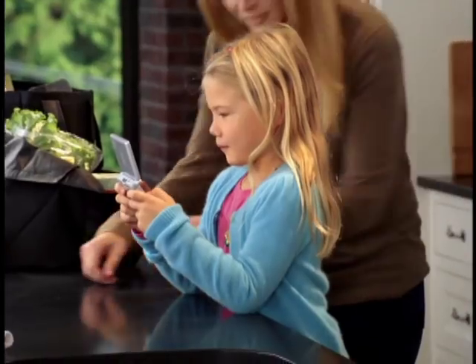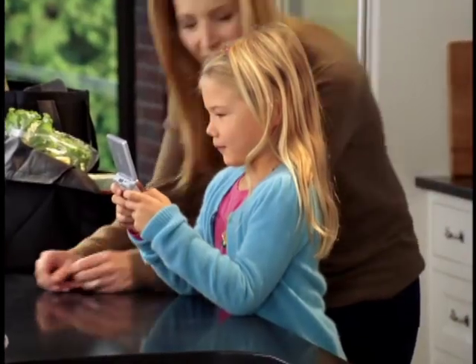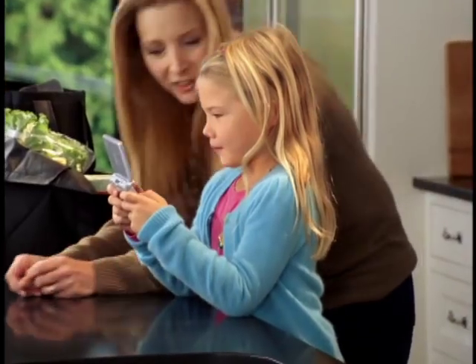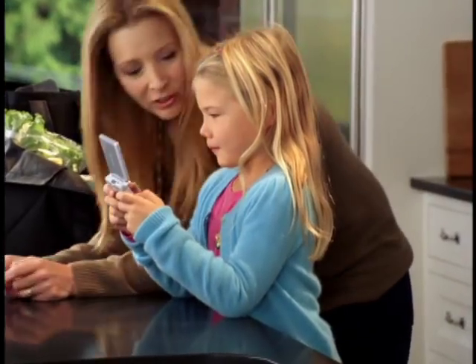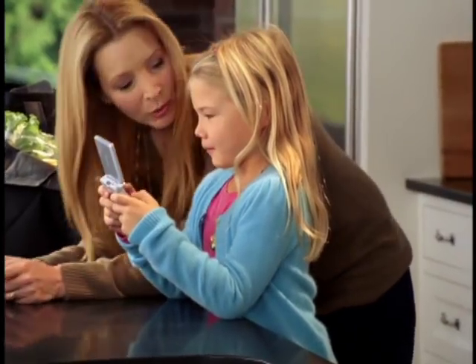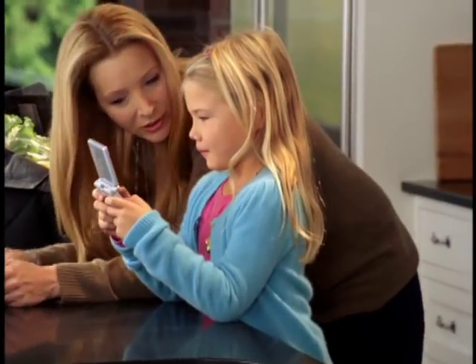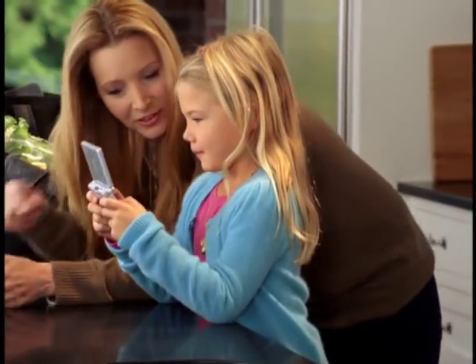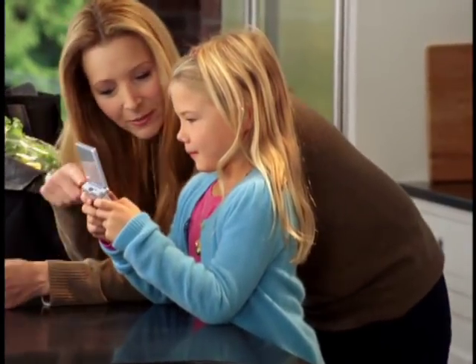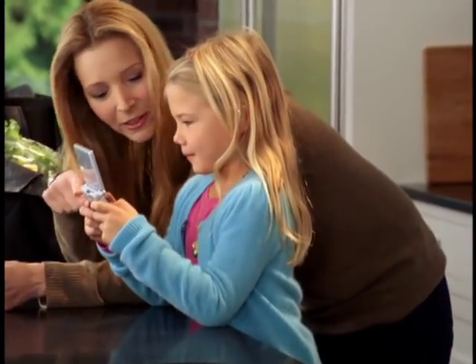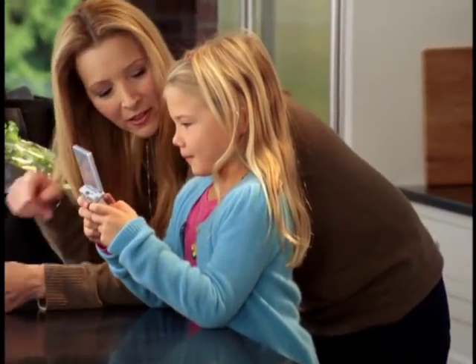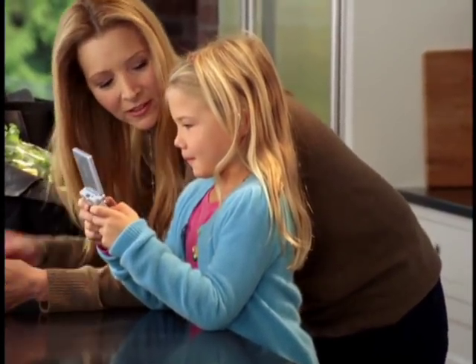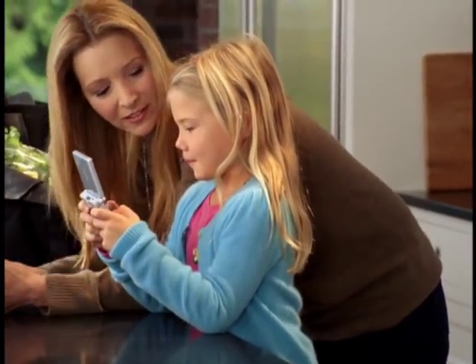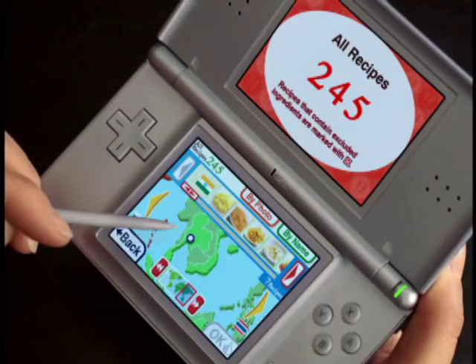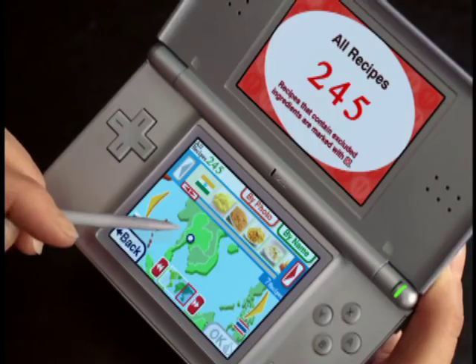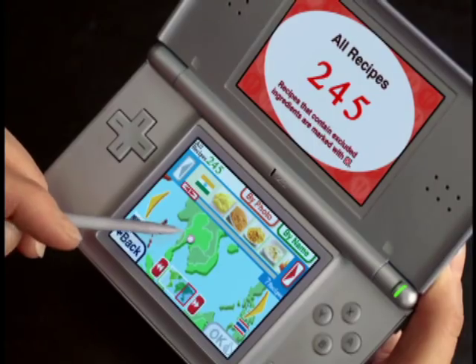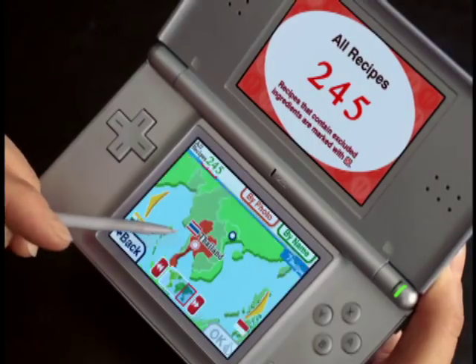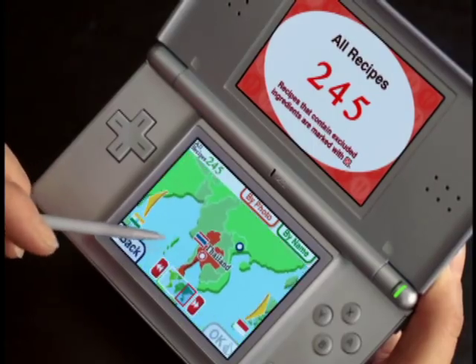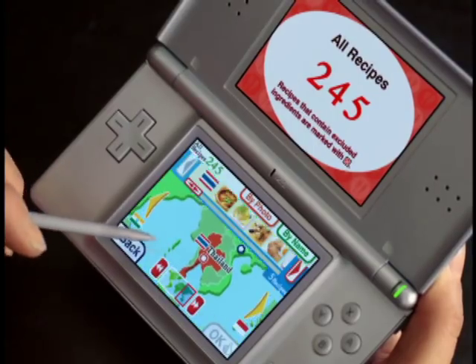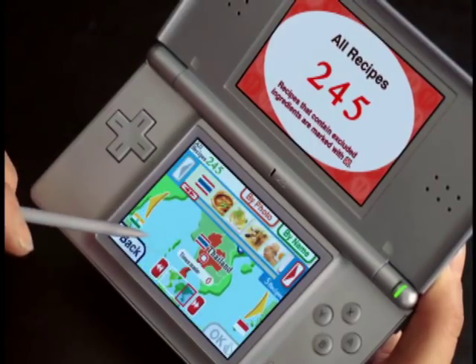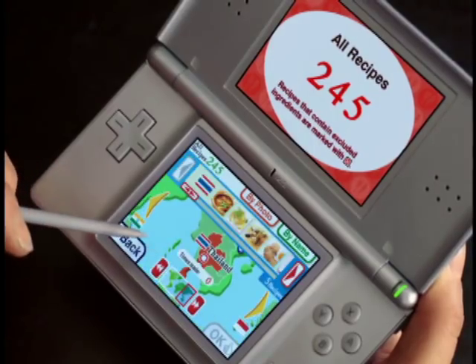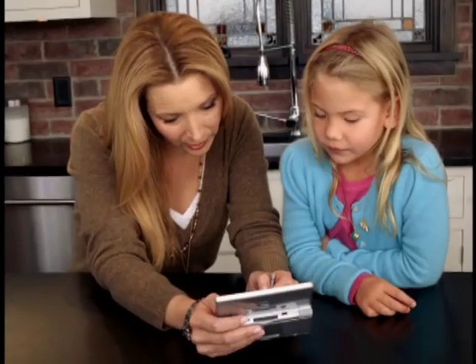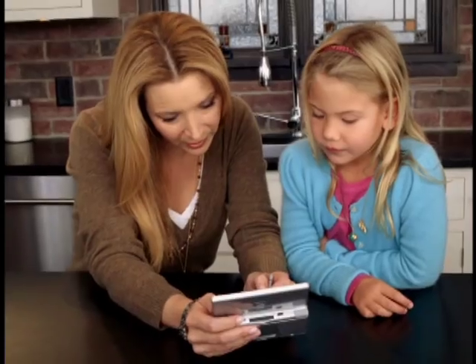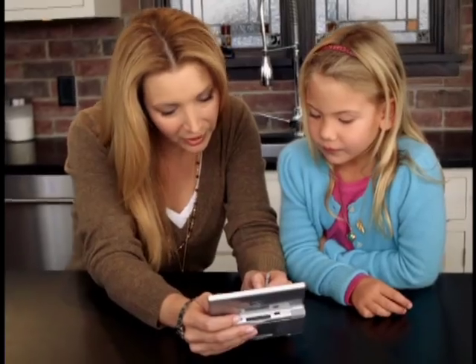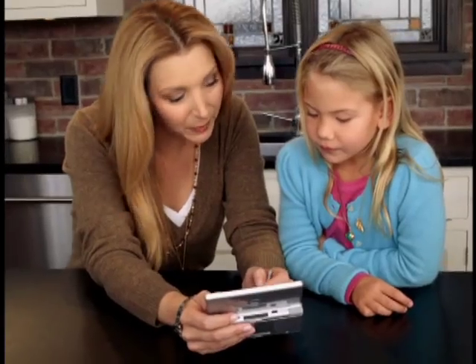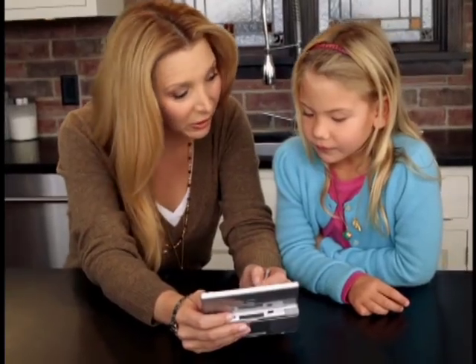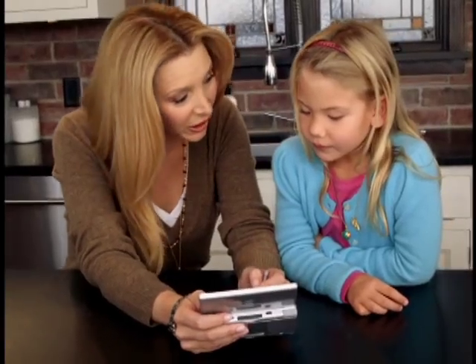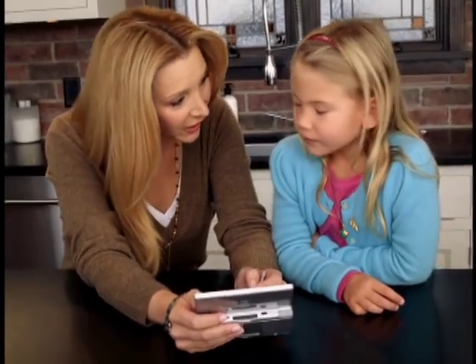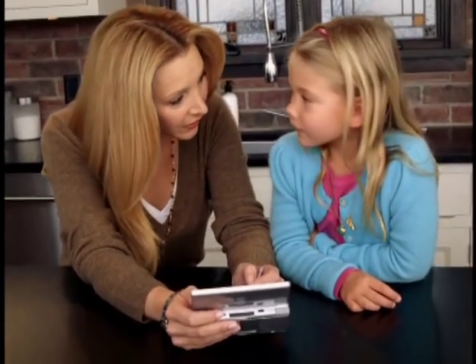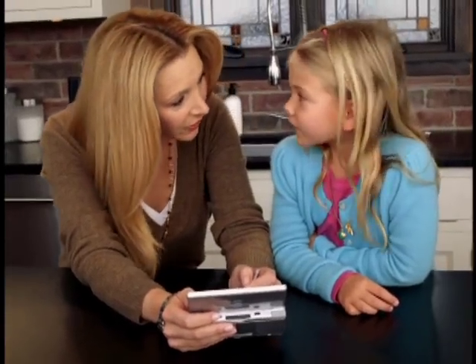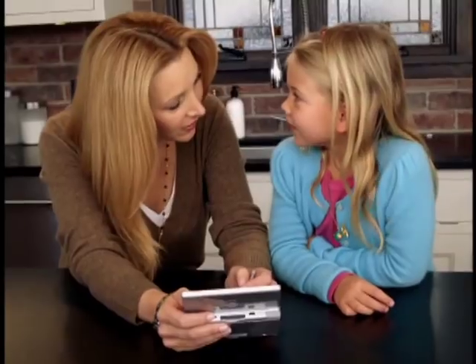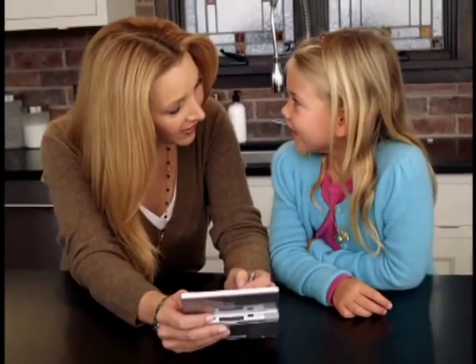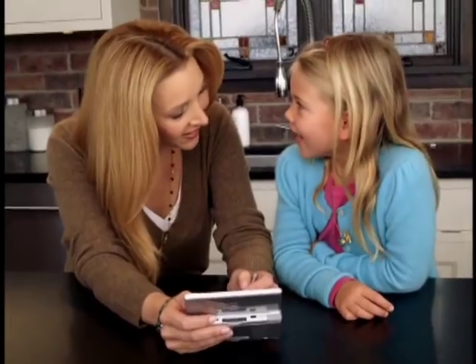Hey, Chiara, want to cook something on this? Yeah. How about Kung Pao chicken? Yeah.